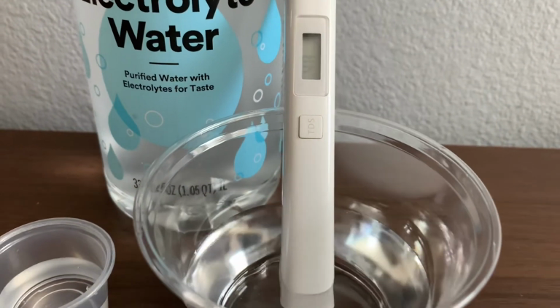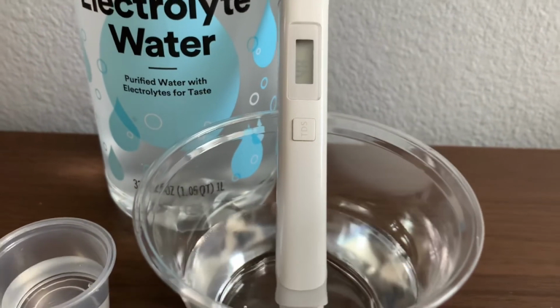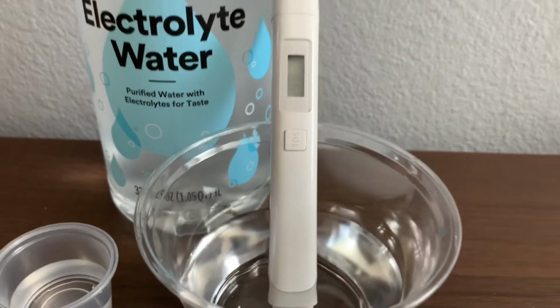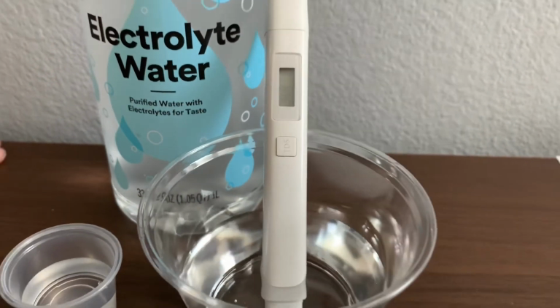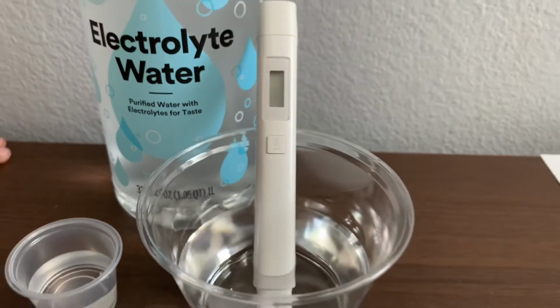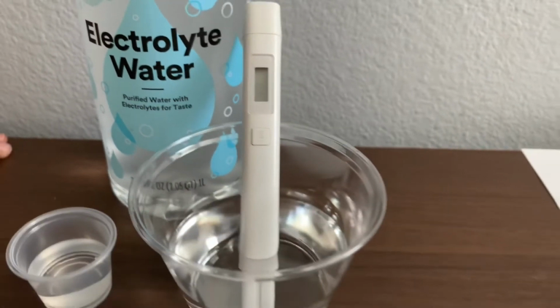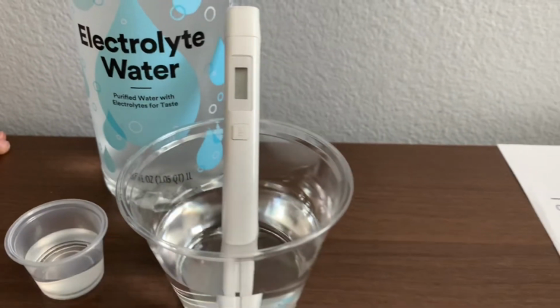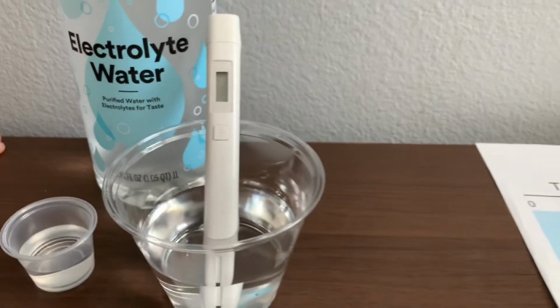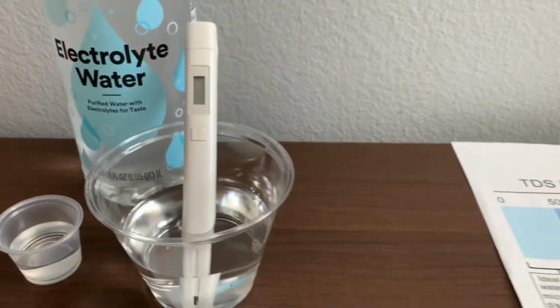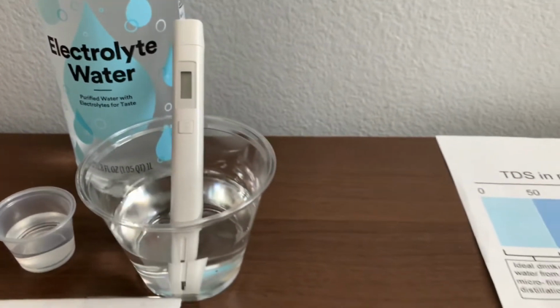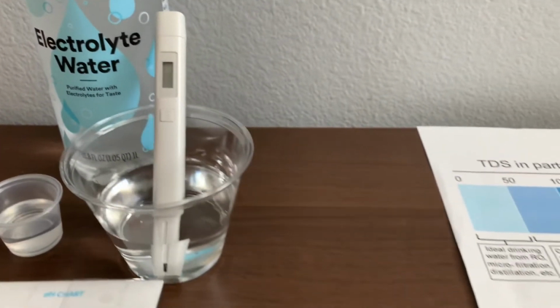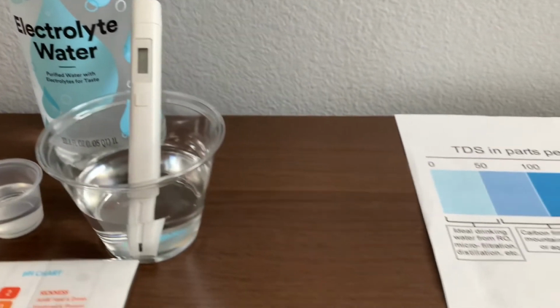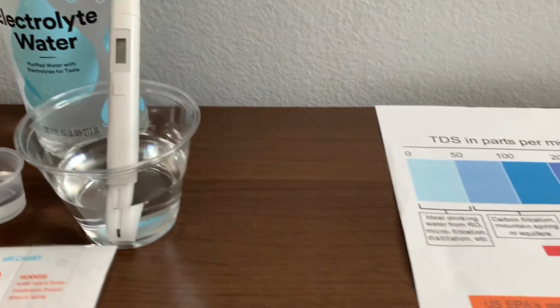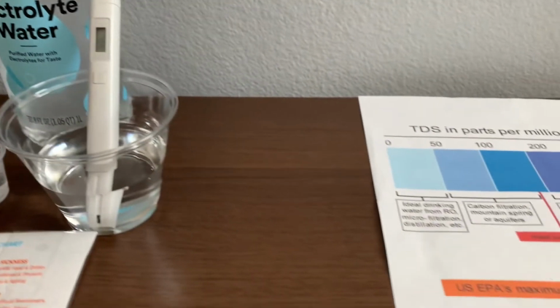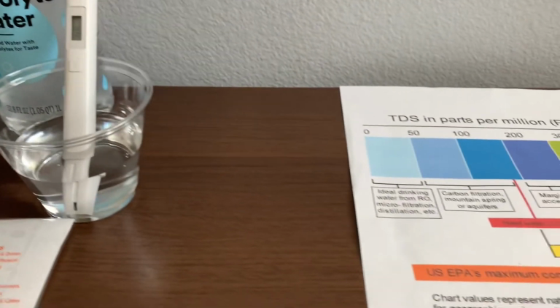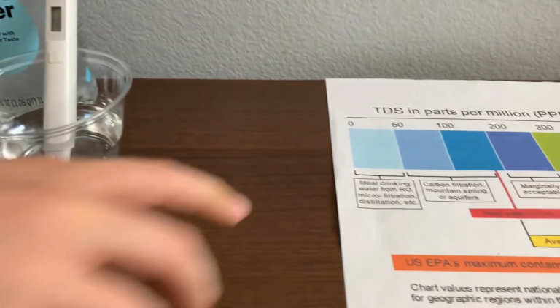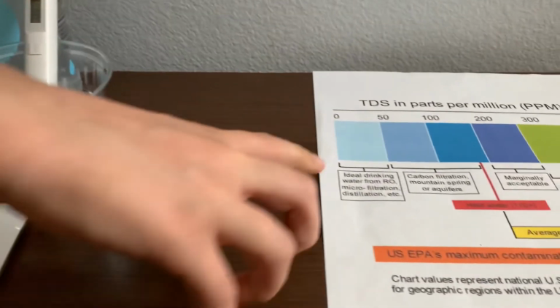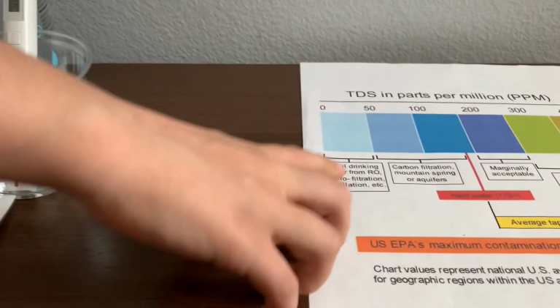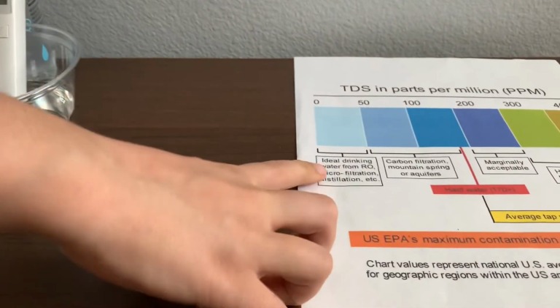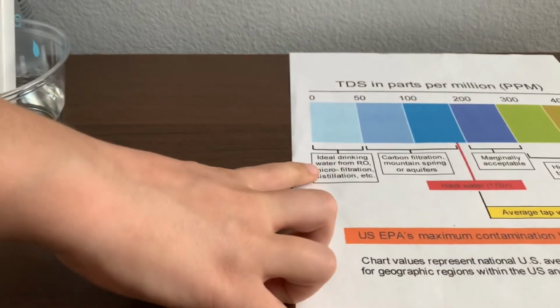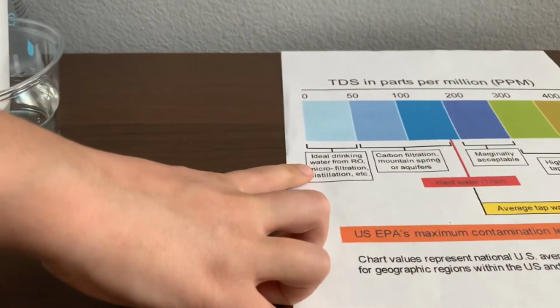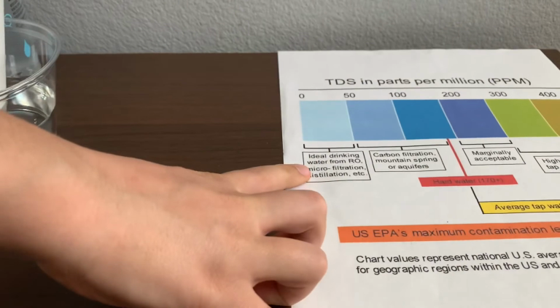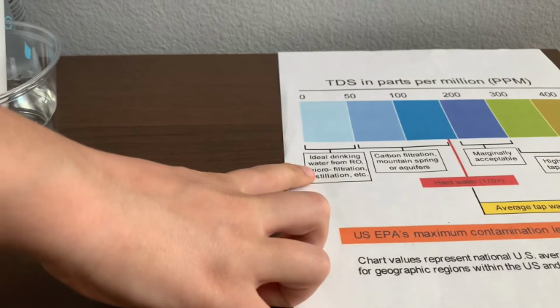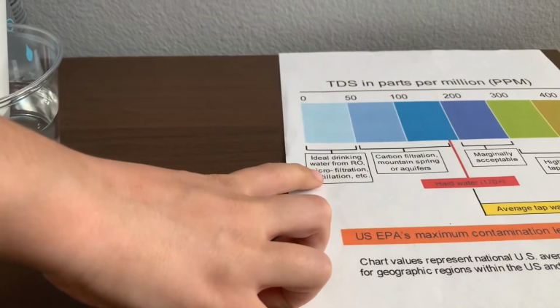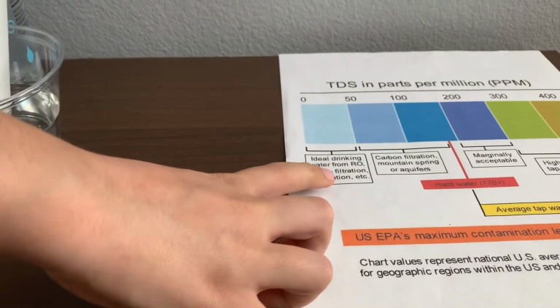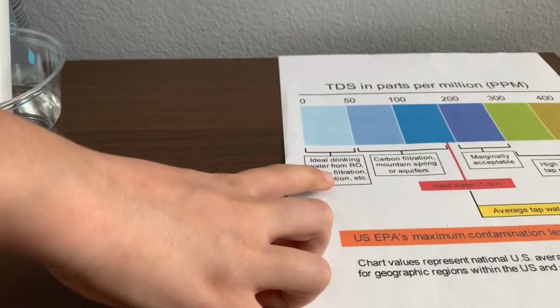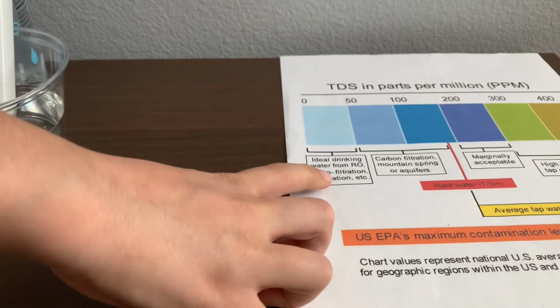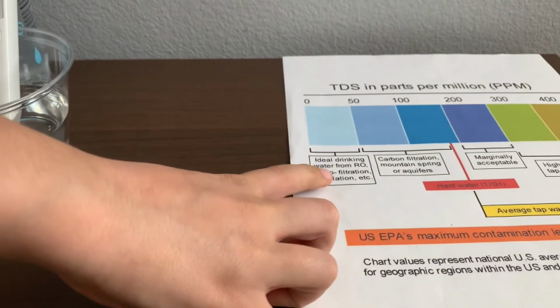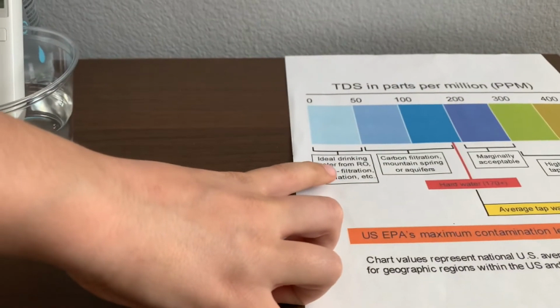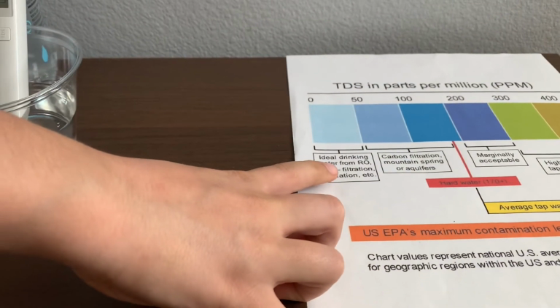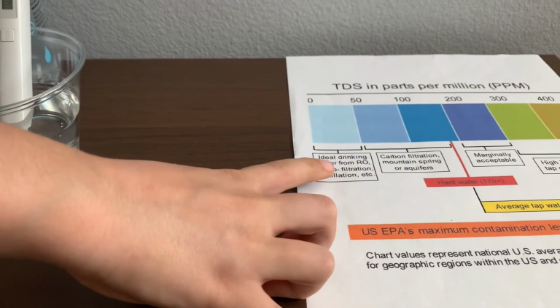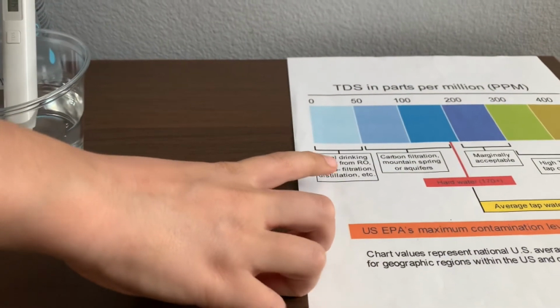That is 48. That is microfiltered distilled water.